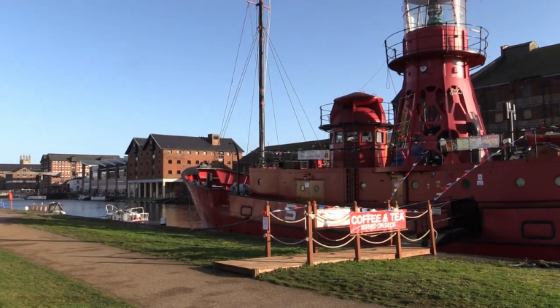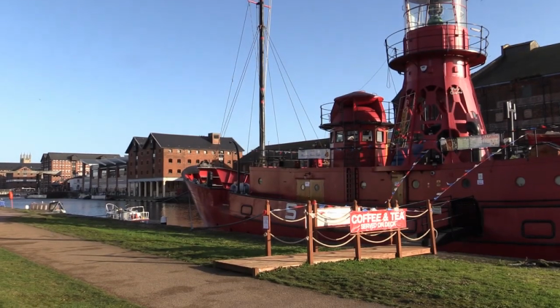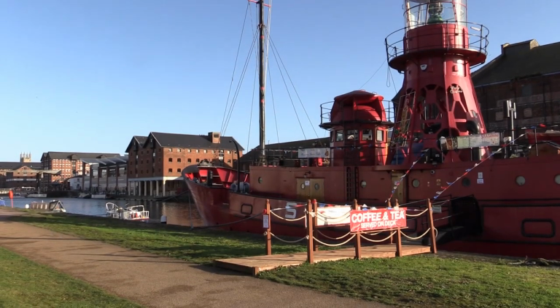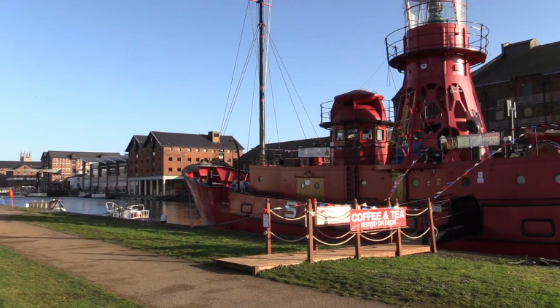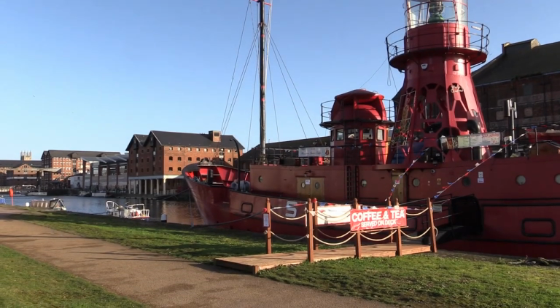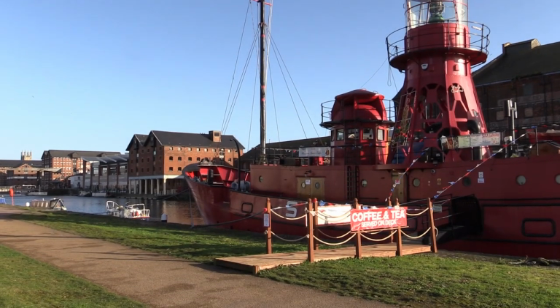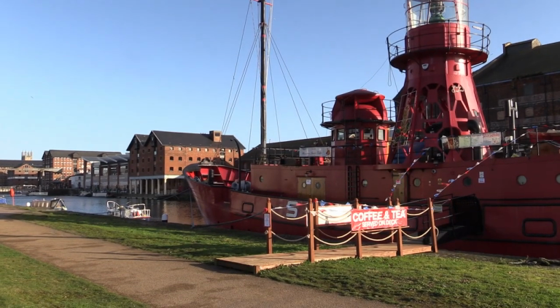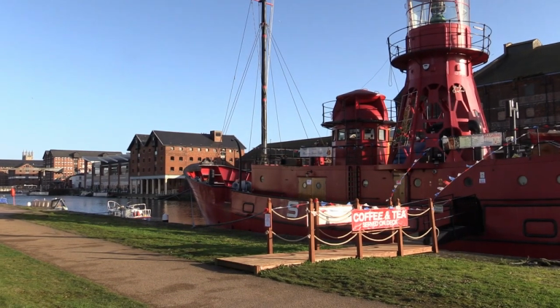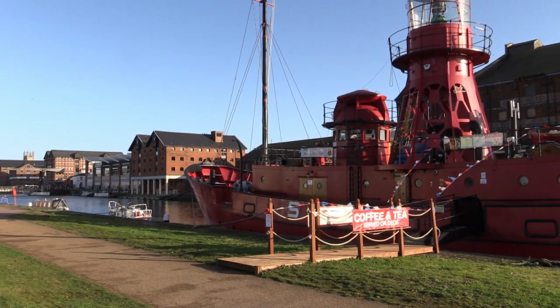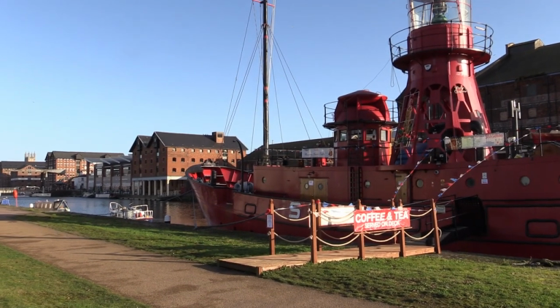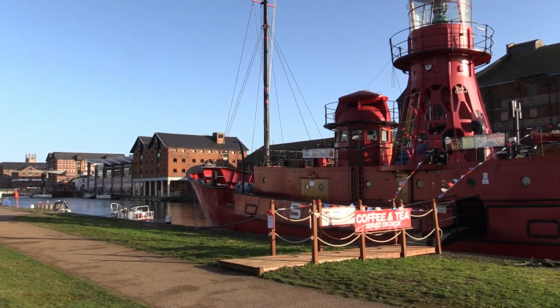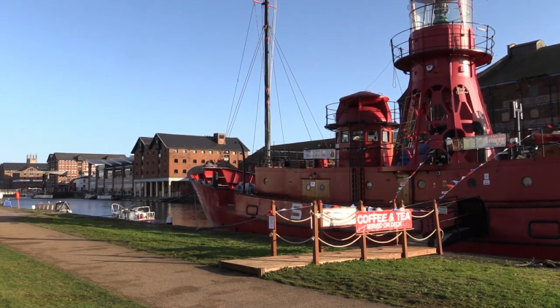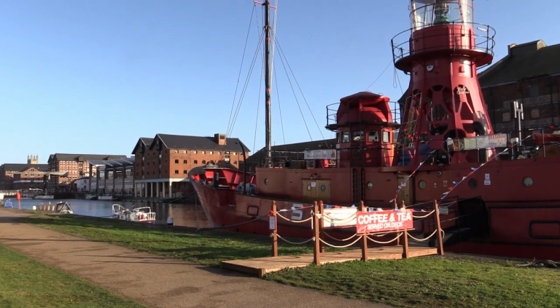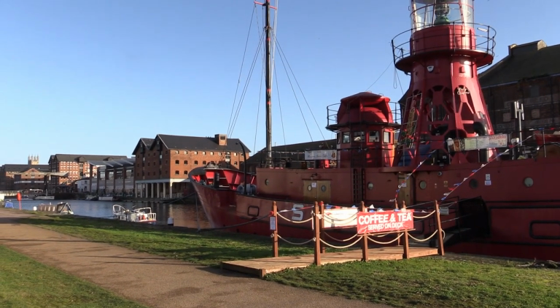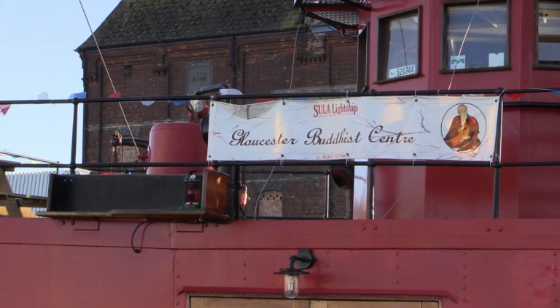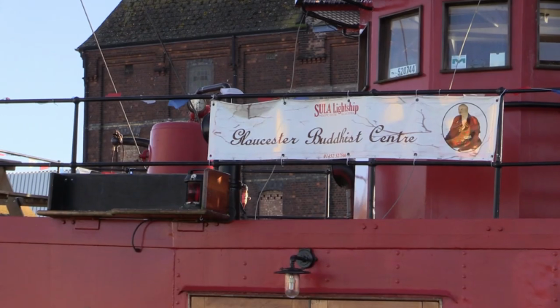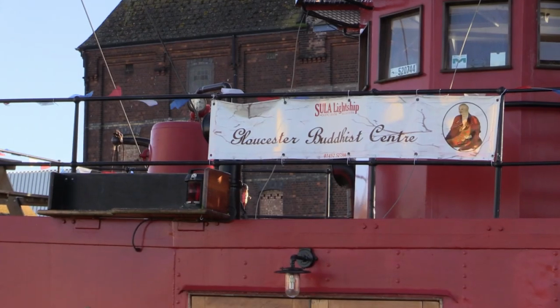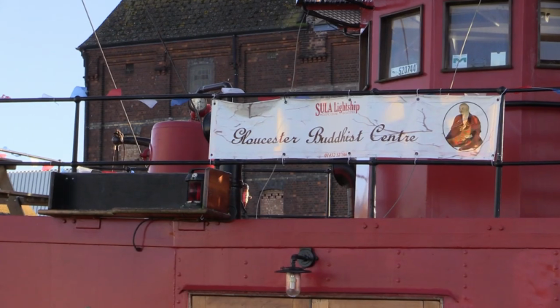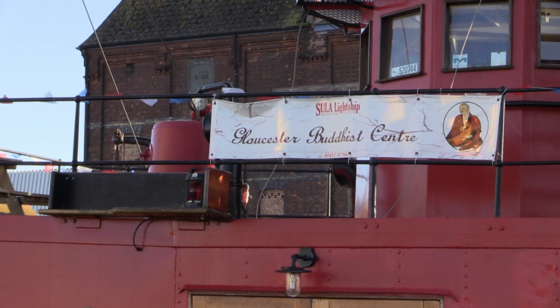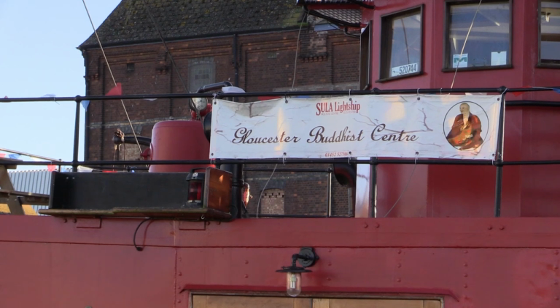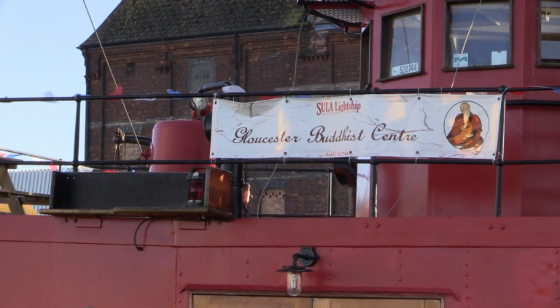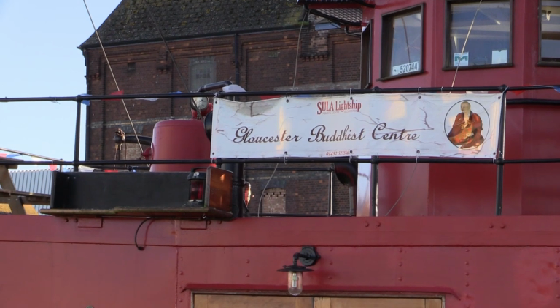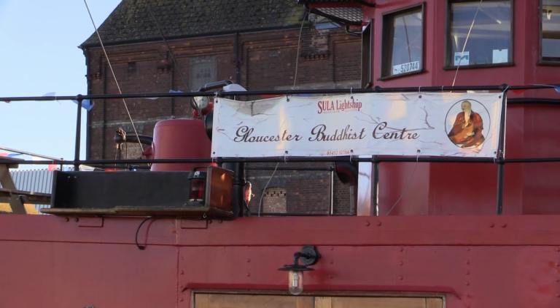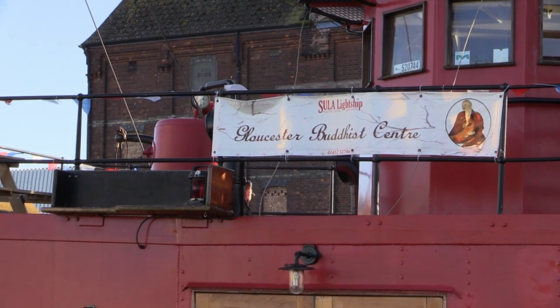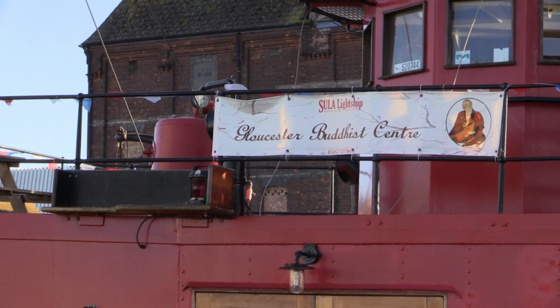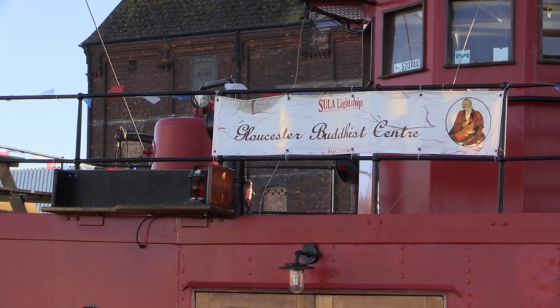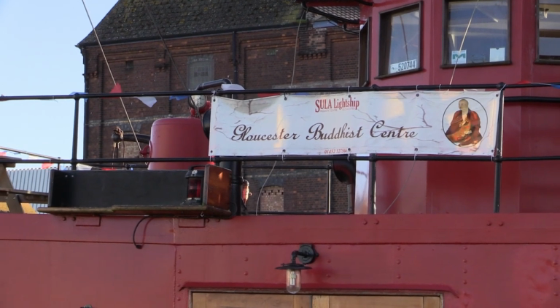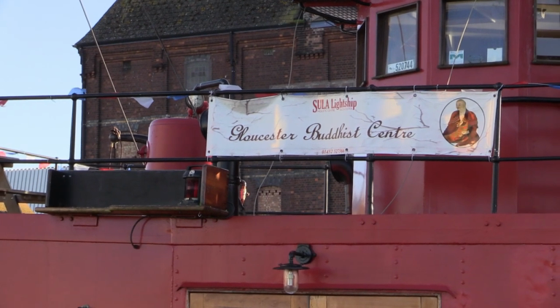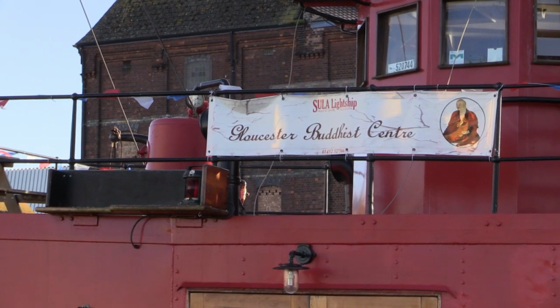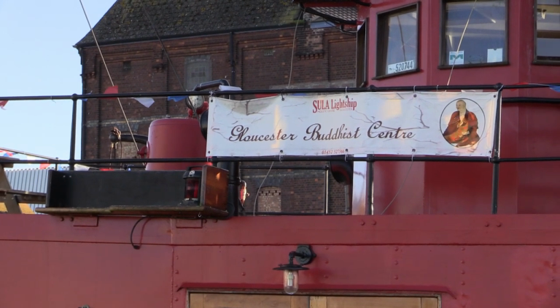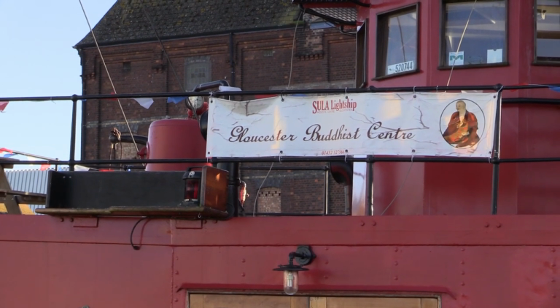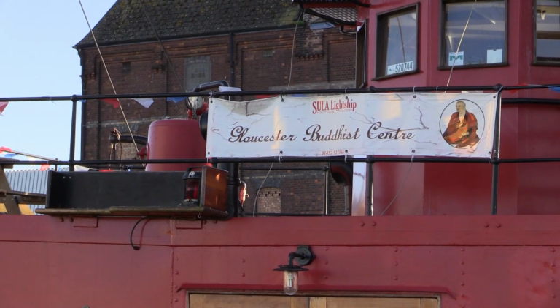The Light Vessel Sula, a tourist attraction moored outside of Gloucester Docks Basin.